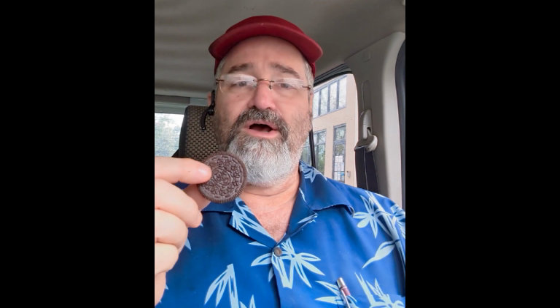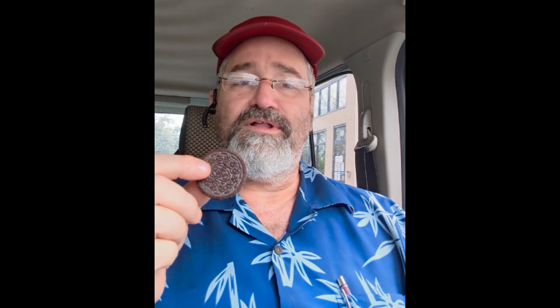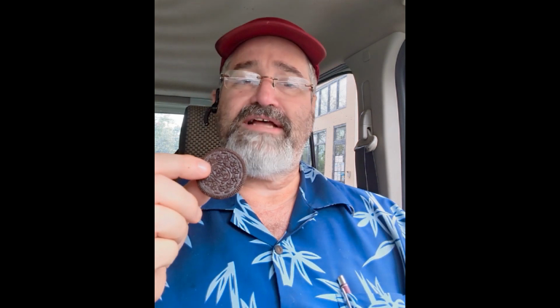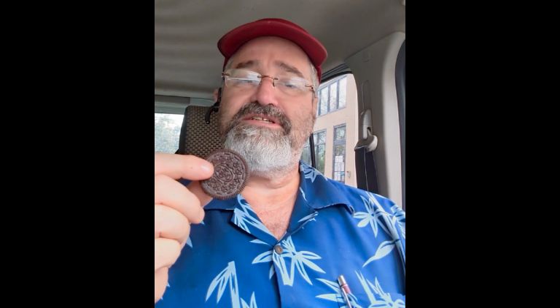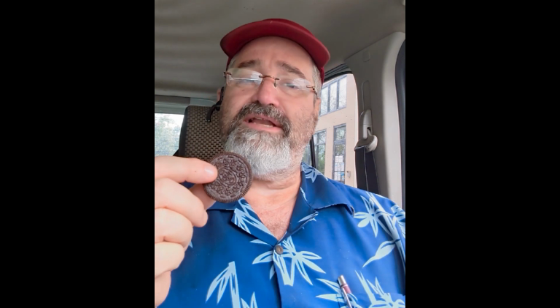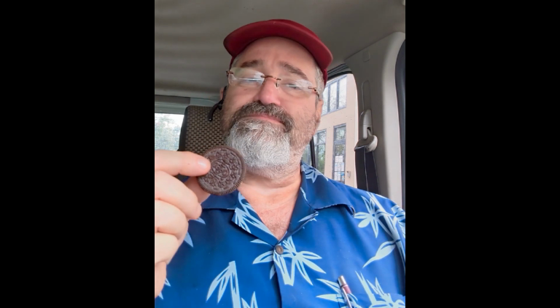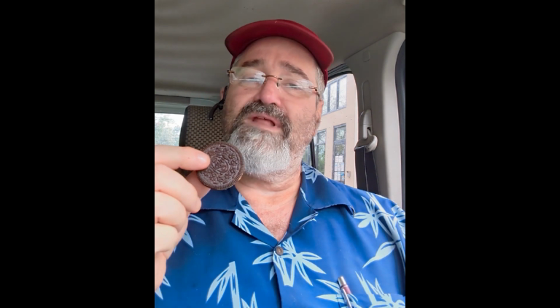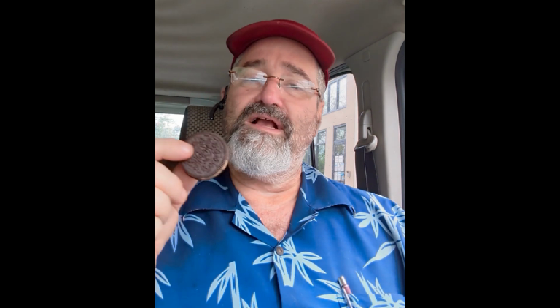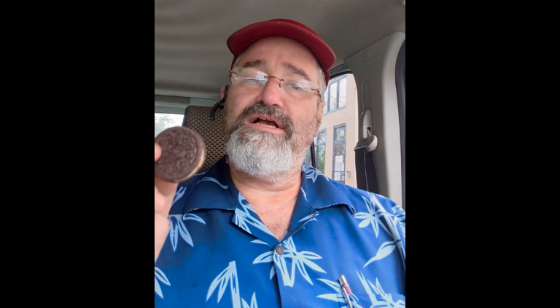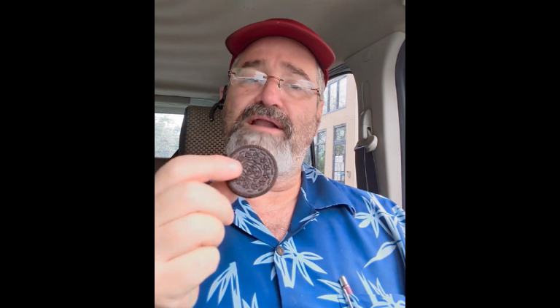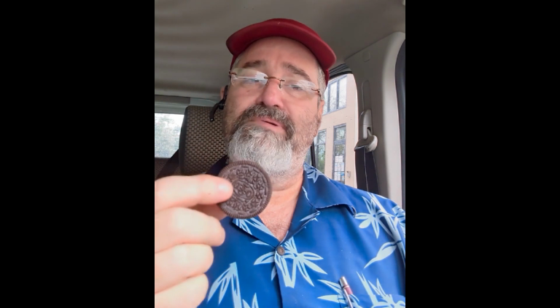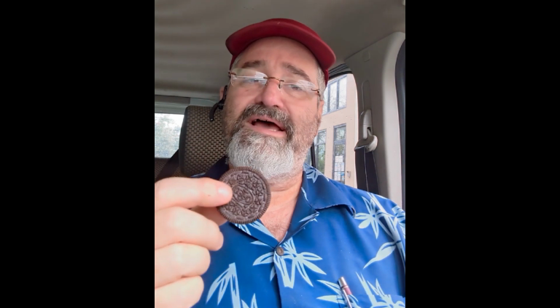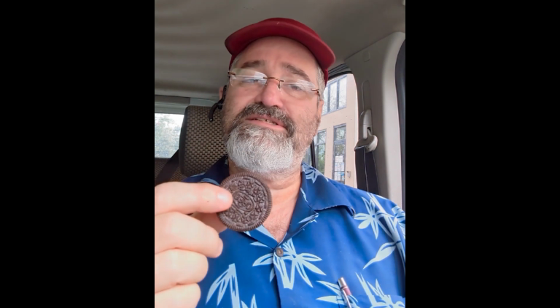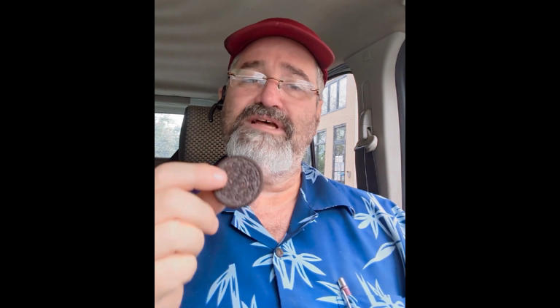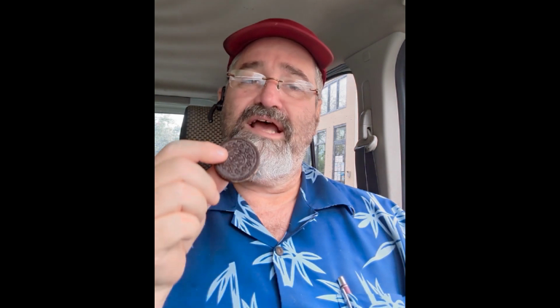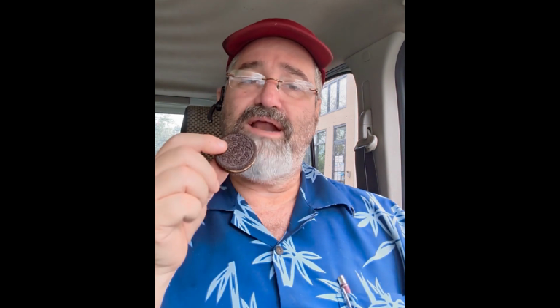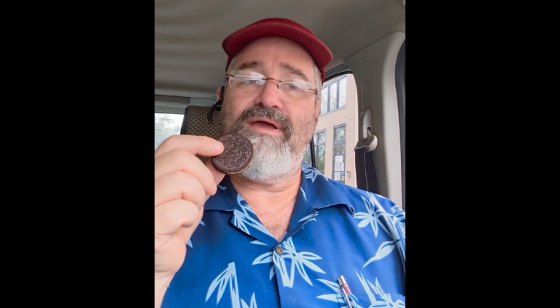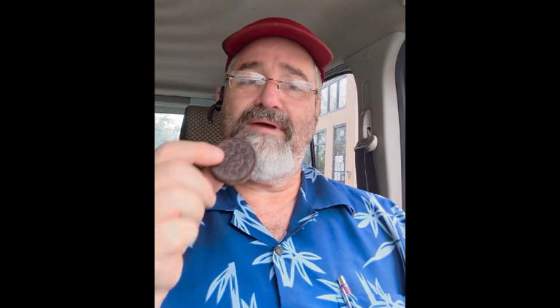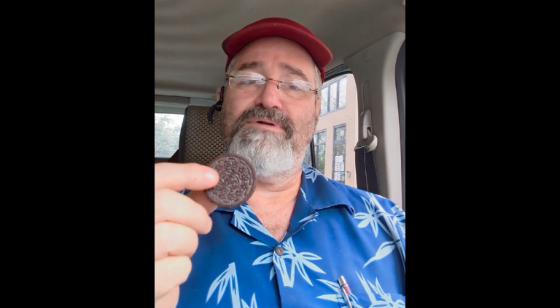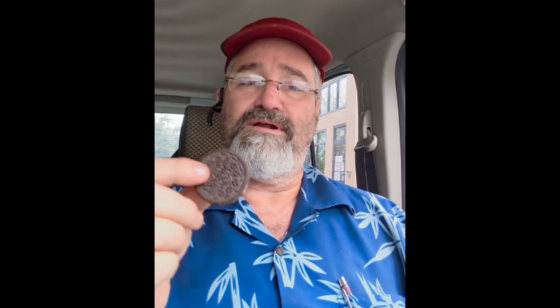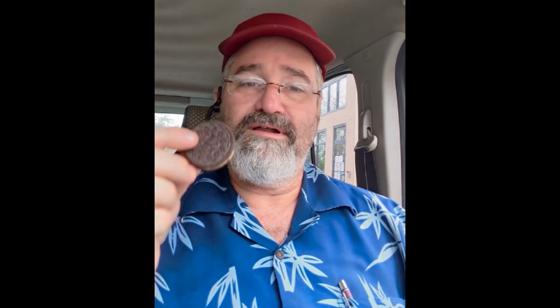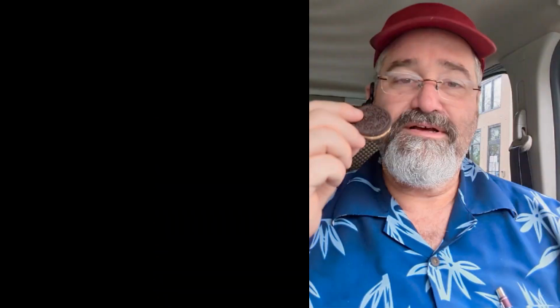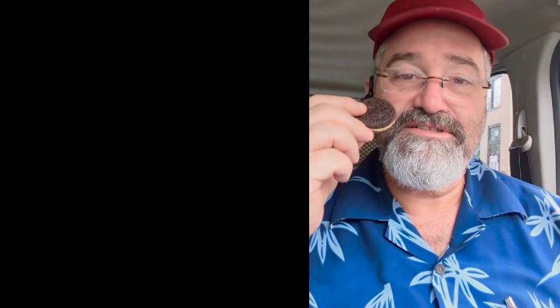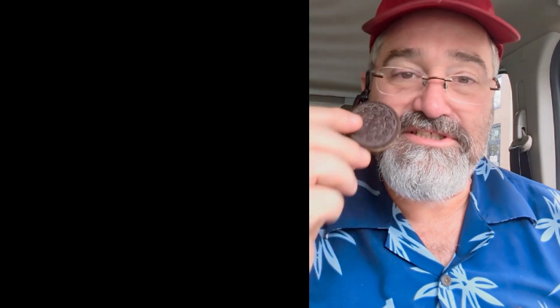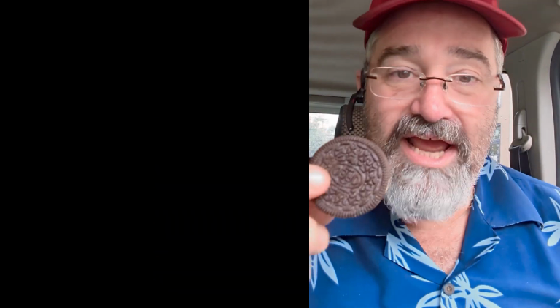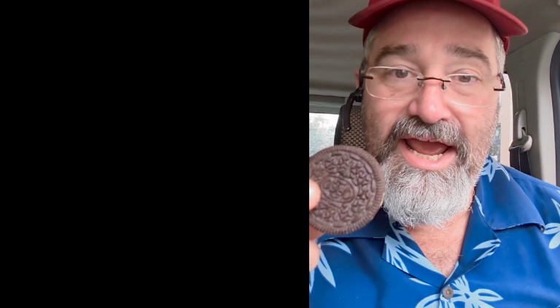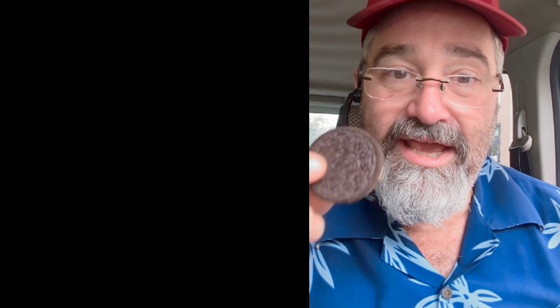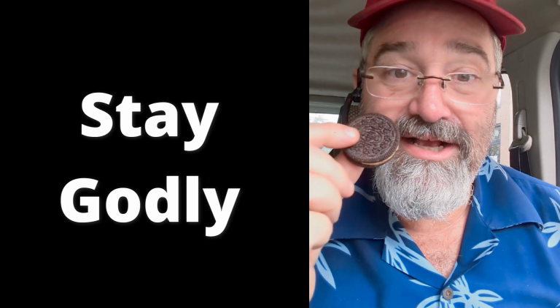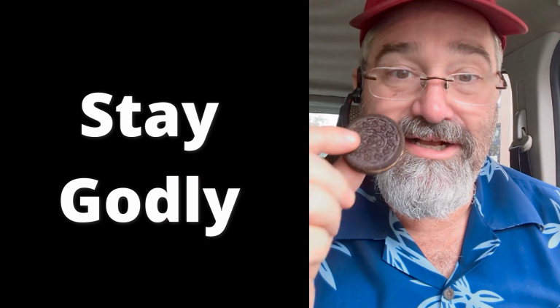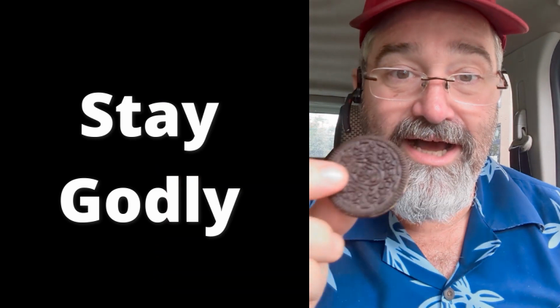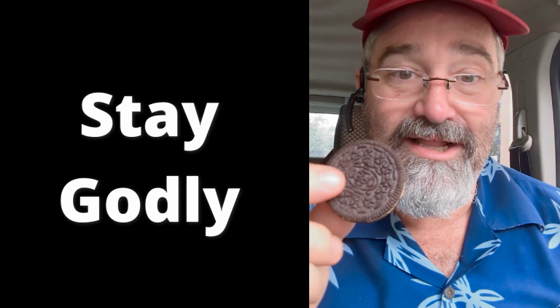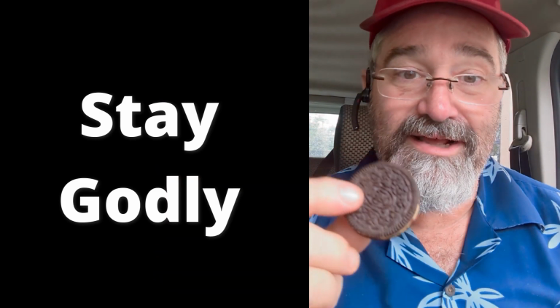Well, that's it. God bless. And remember, stay godly.